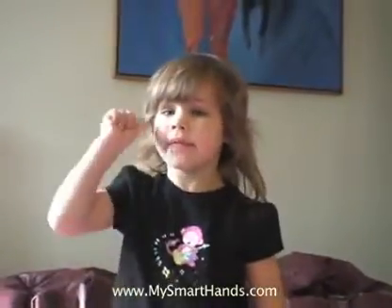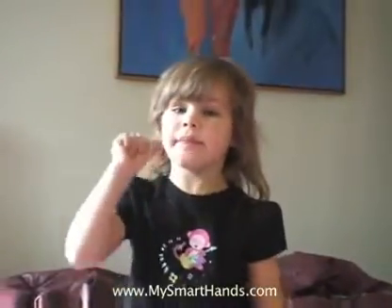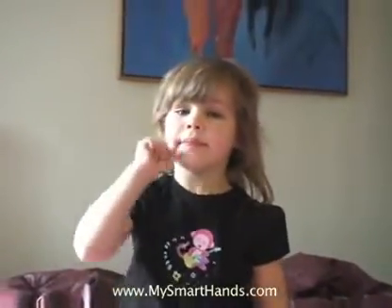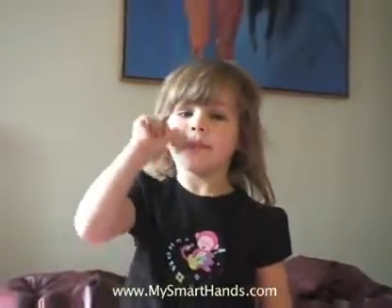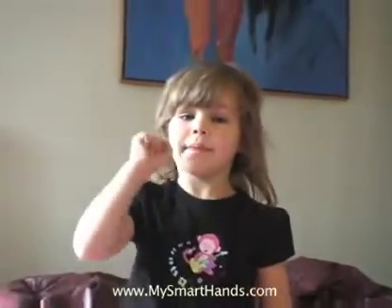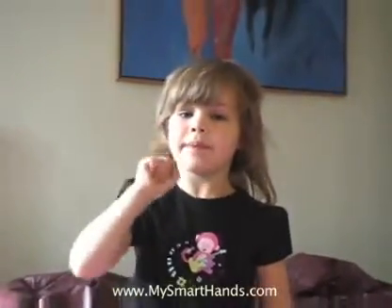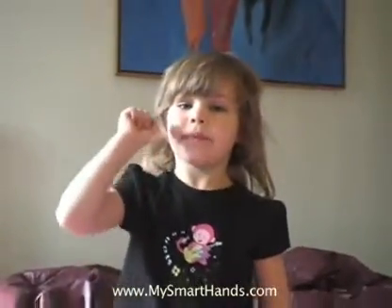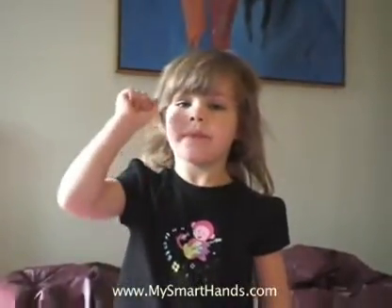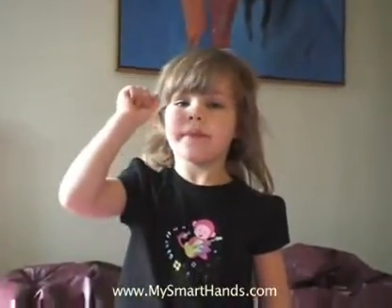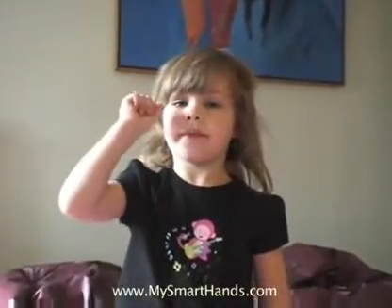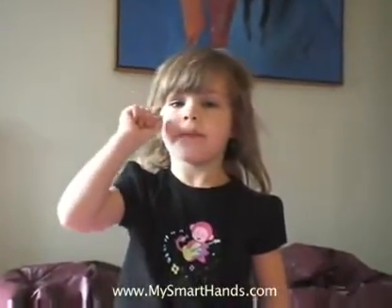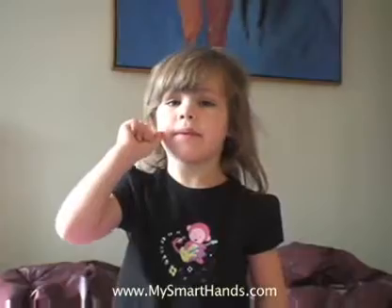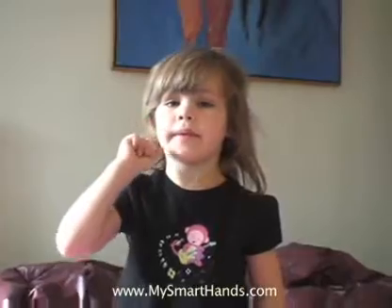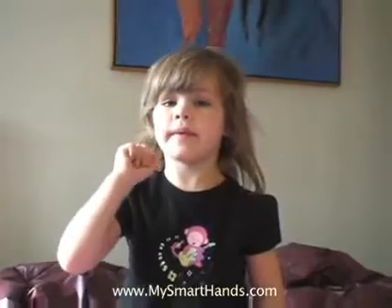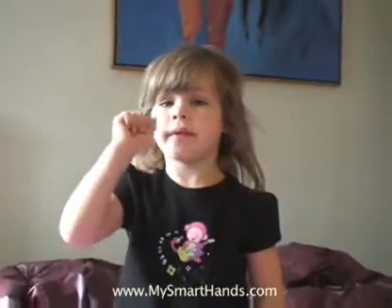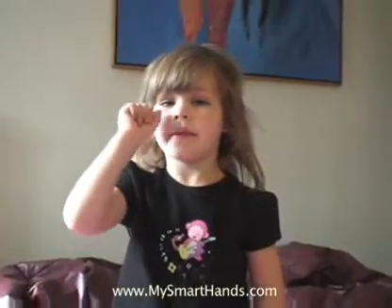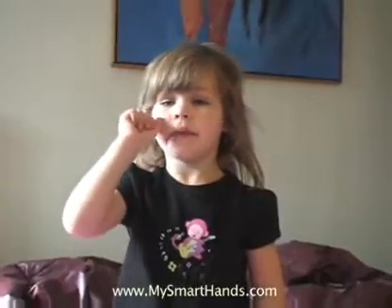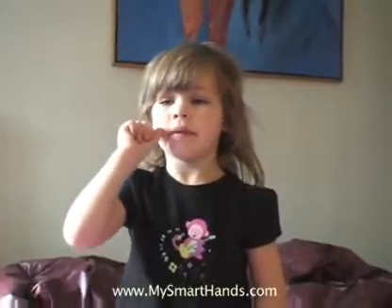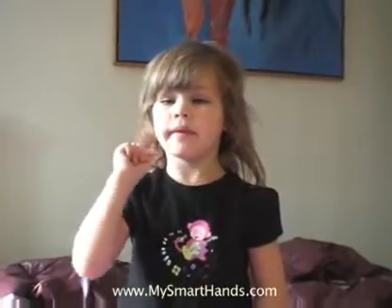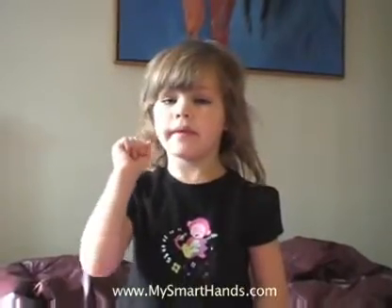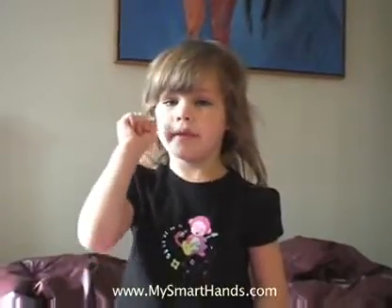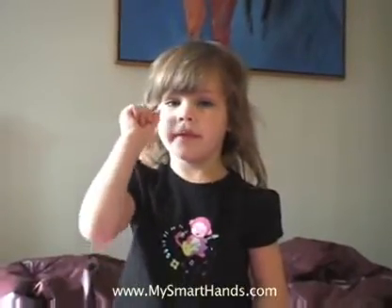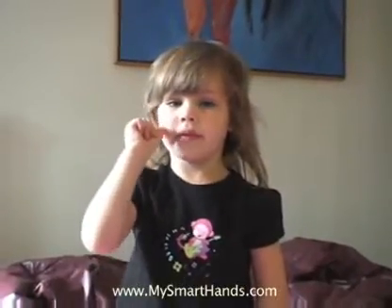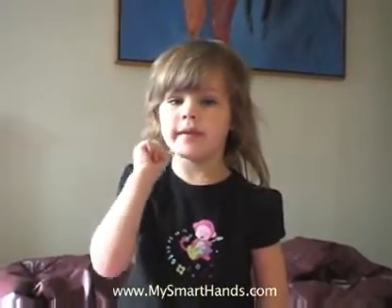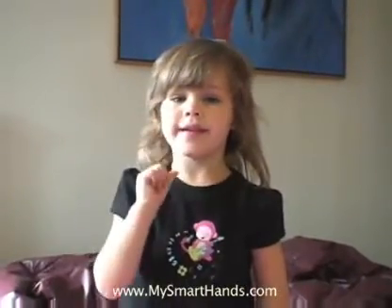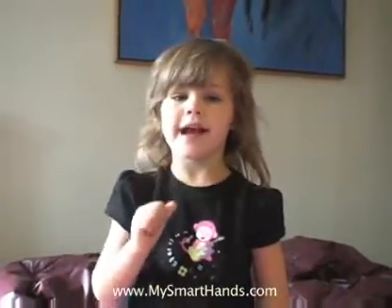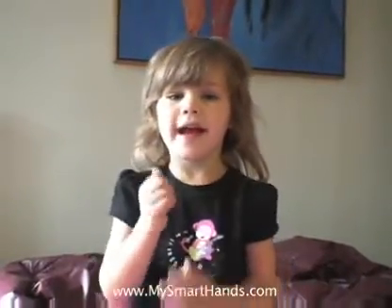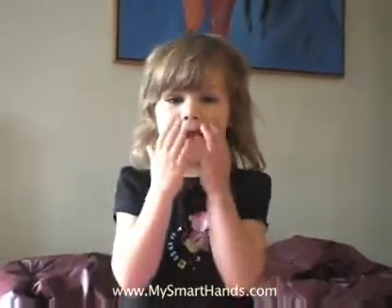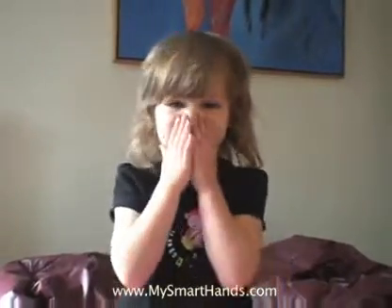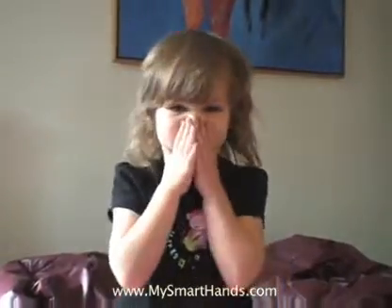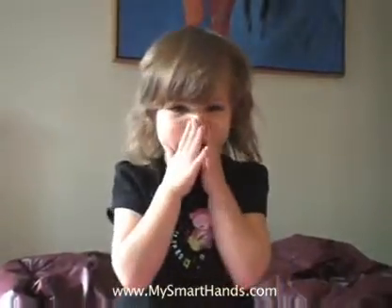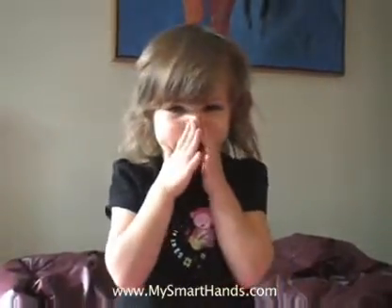Okay, do it slowly. And what is that? Ant.